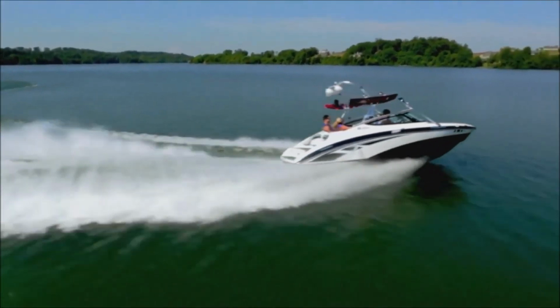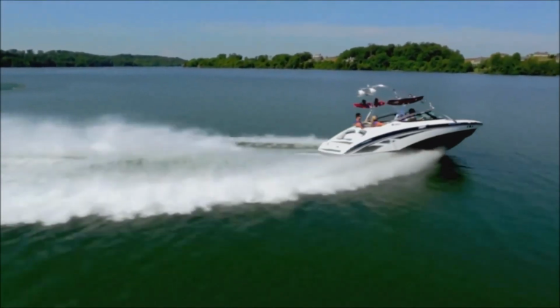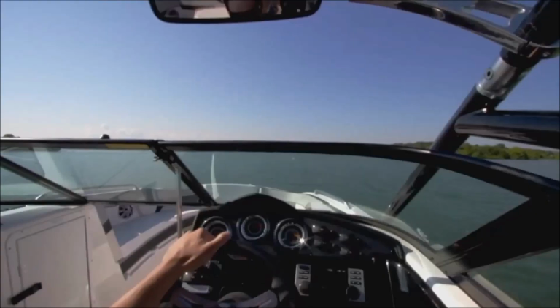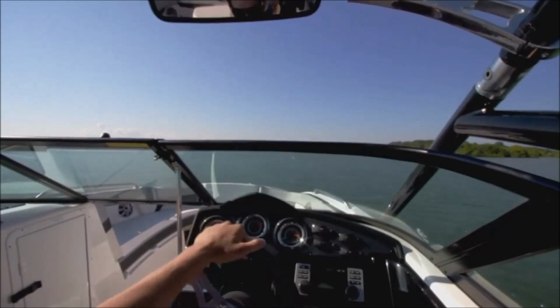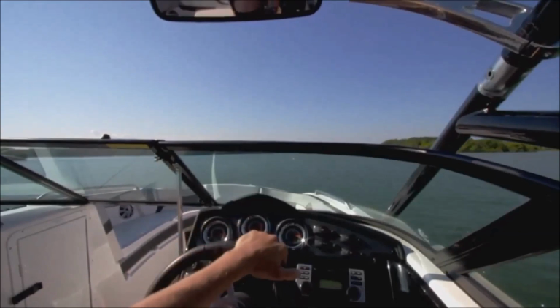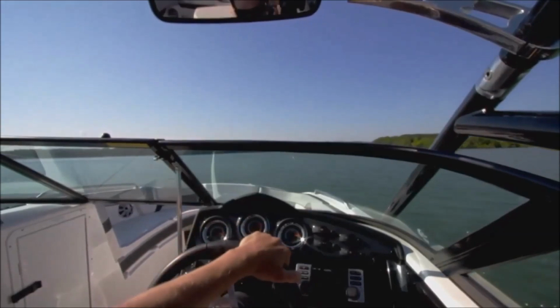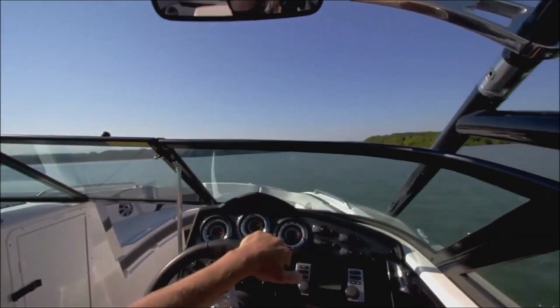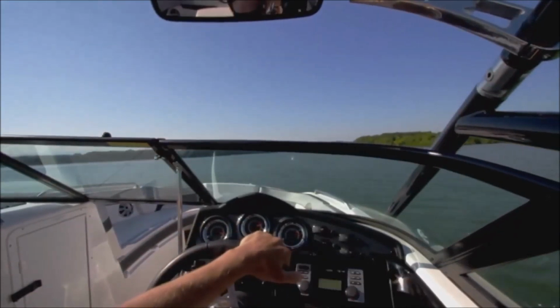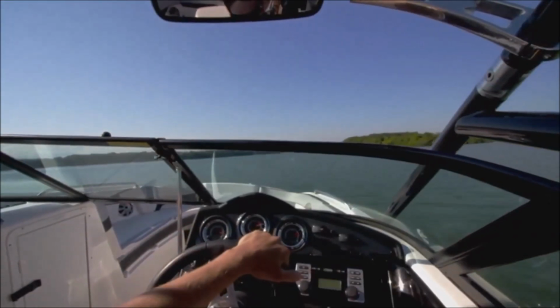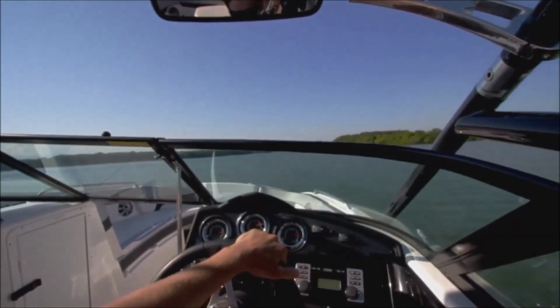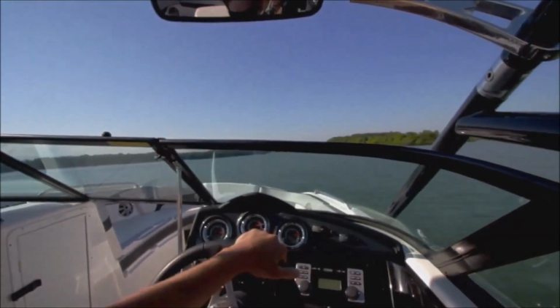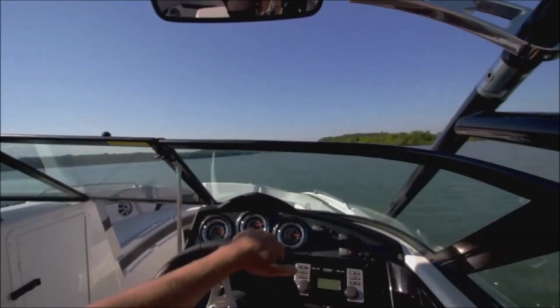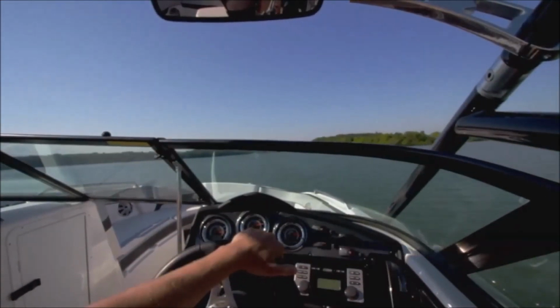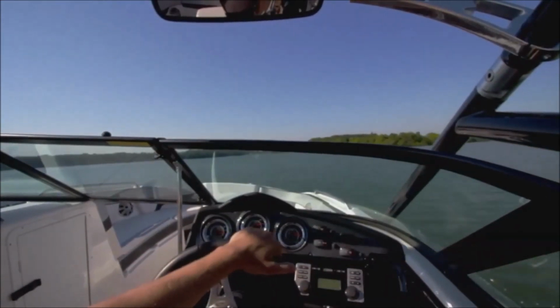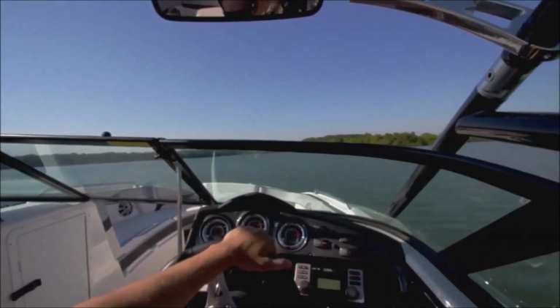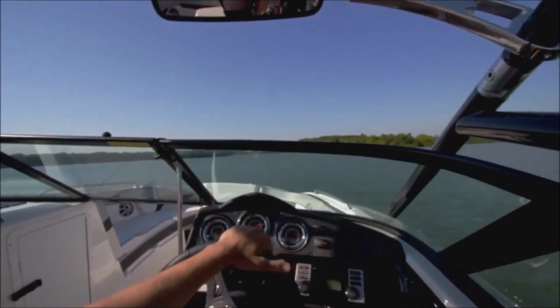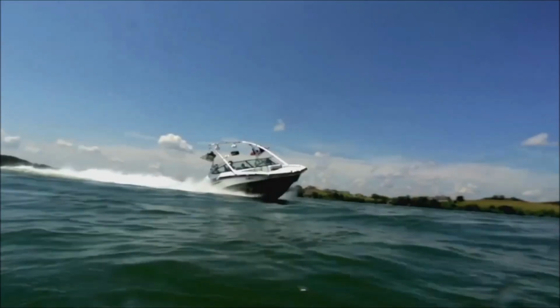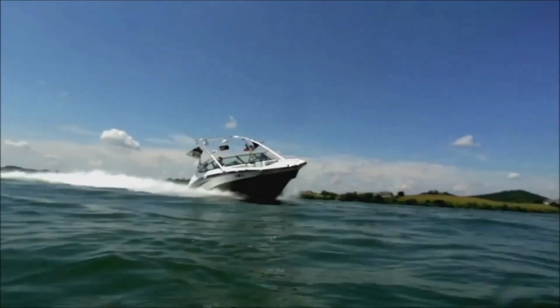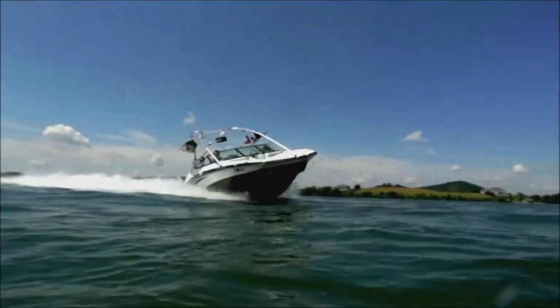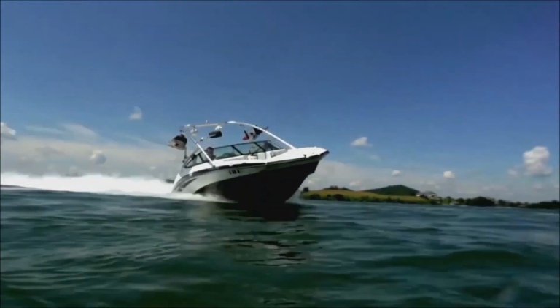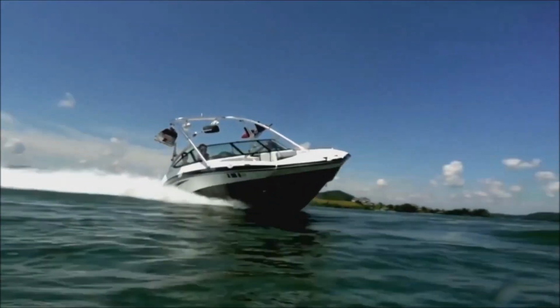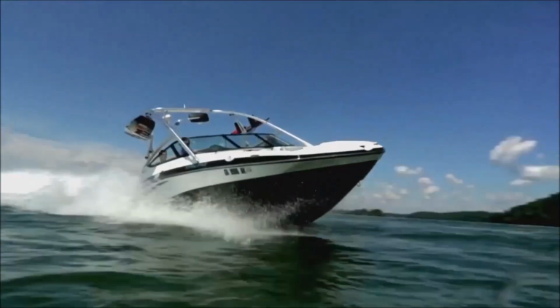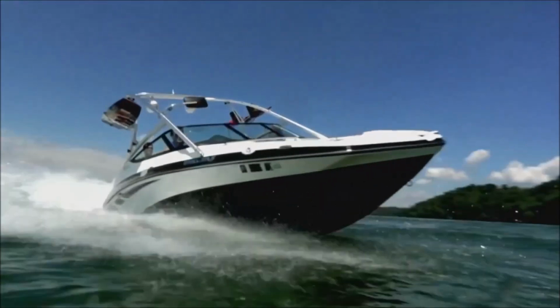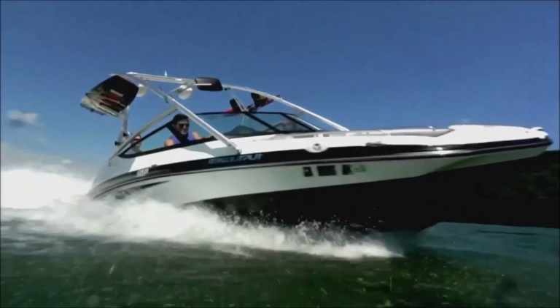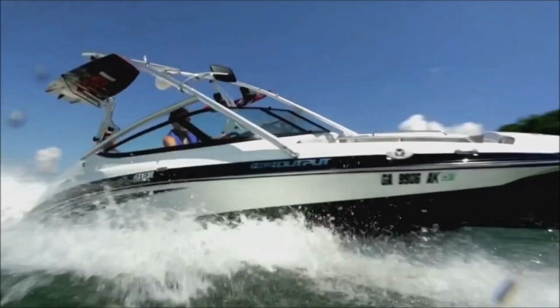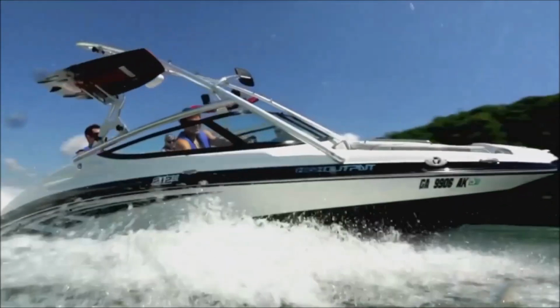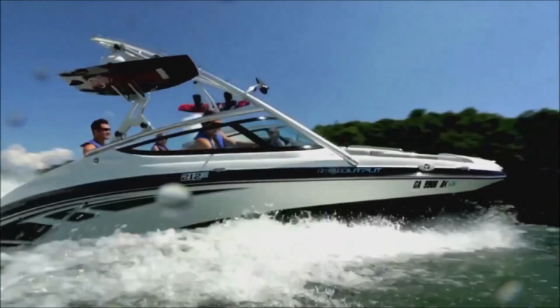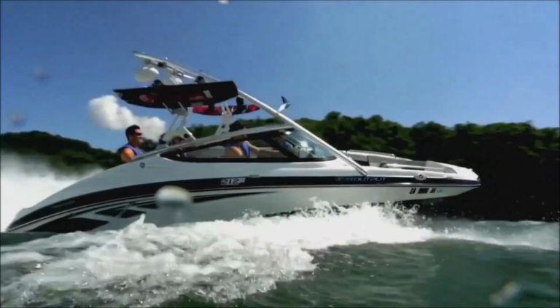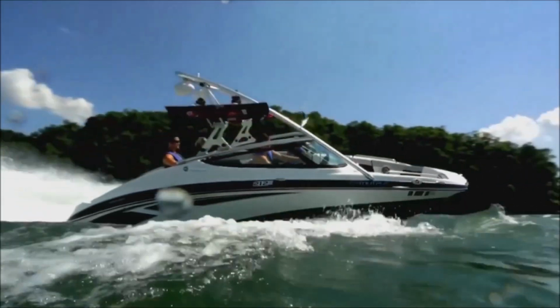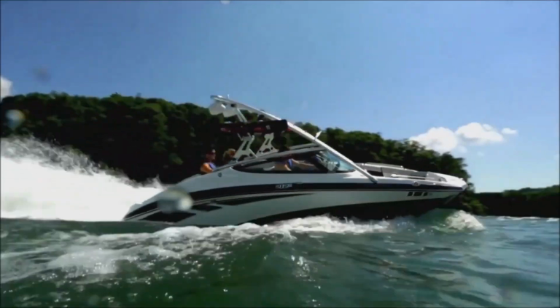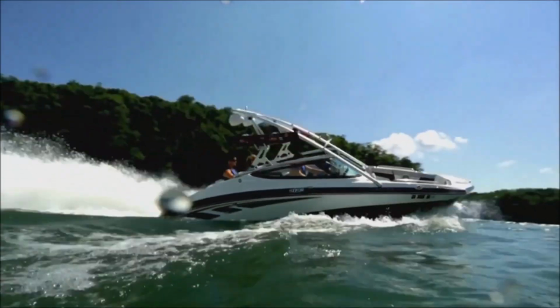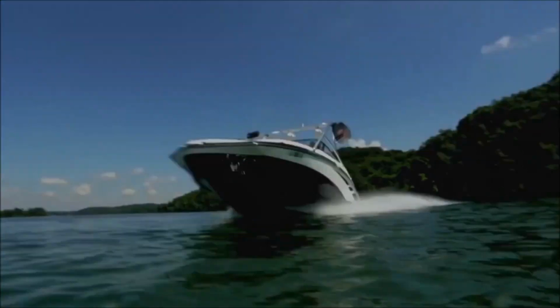With the twin engine system, I can turn the boat on a dime. I just really love the way the boat handles and maneuvers with that jet propulsion system.